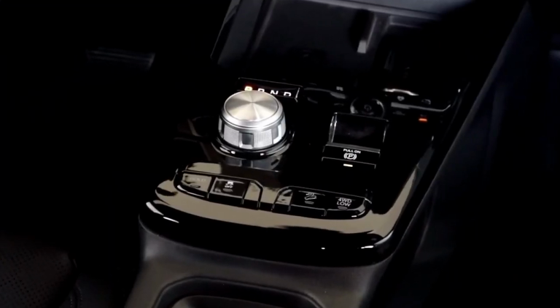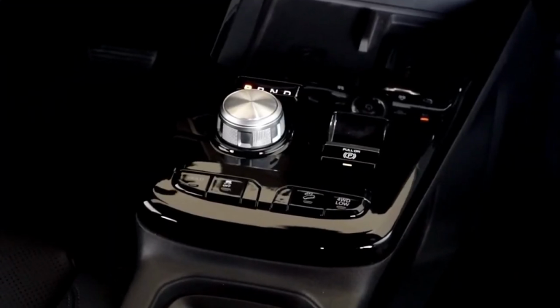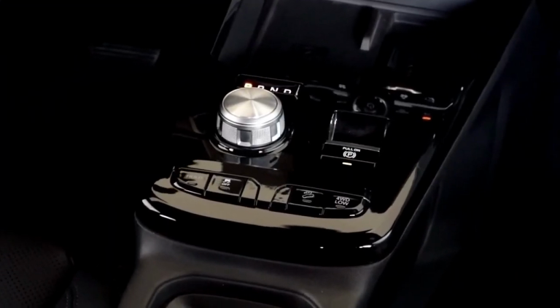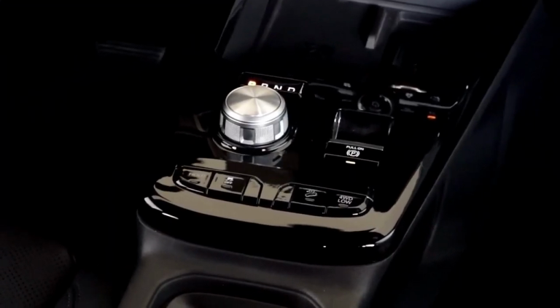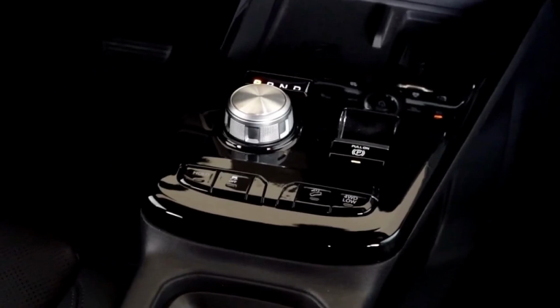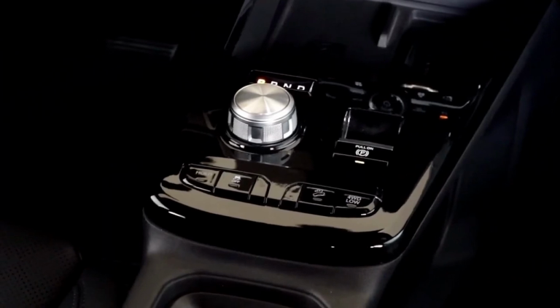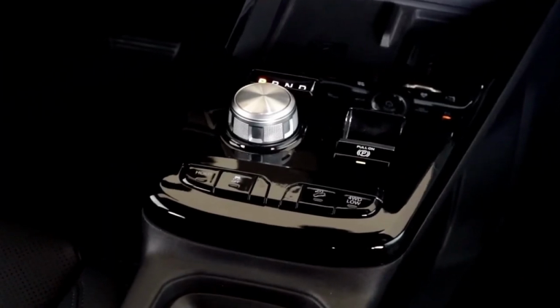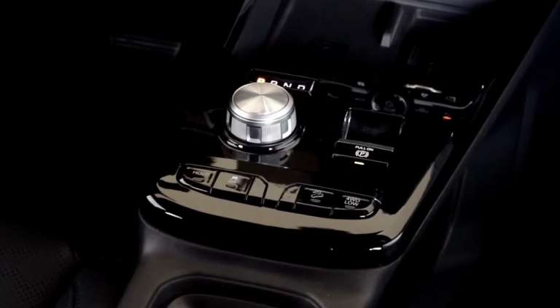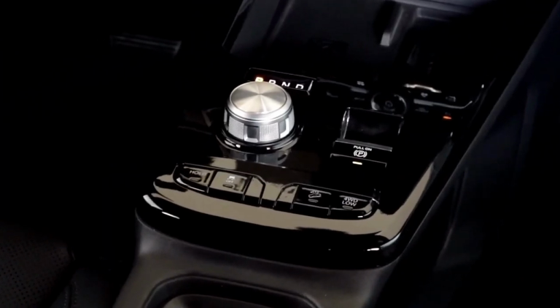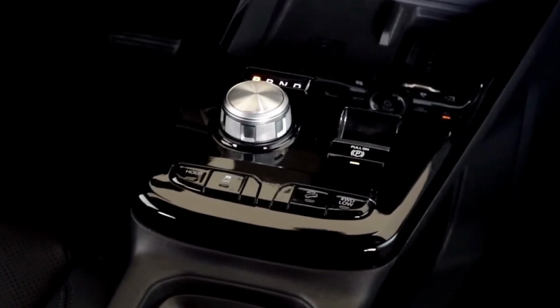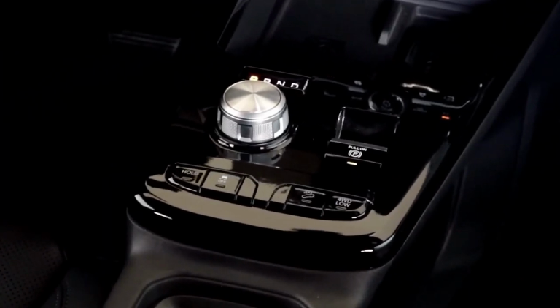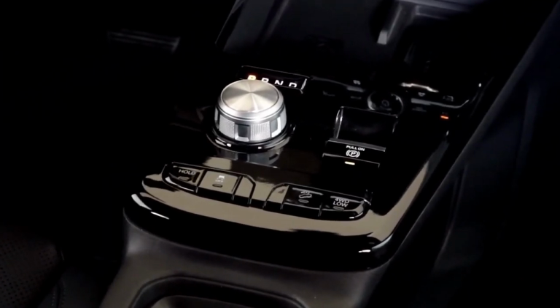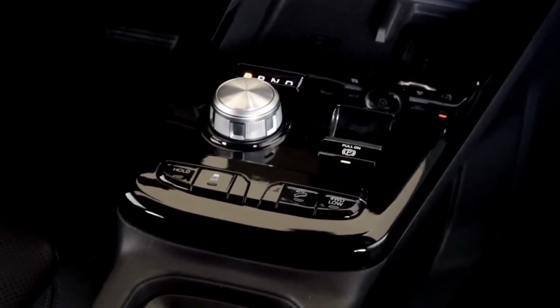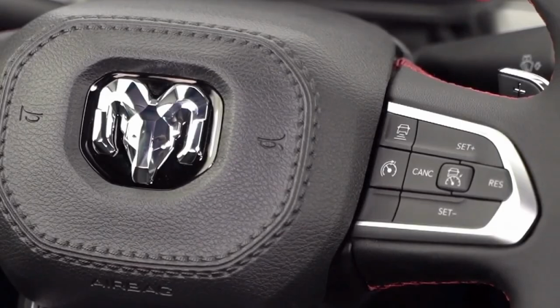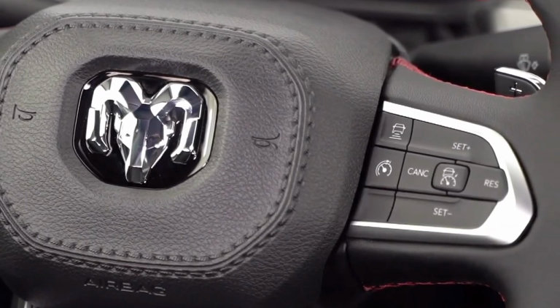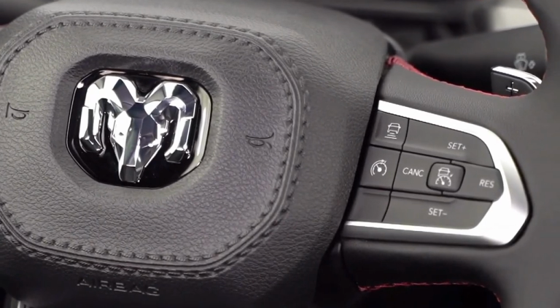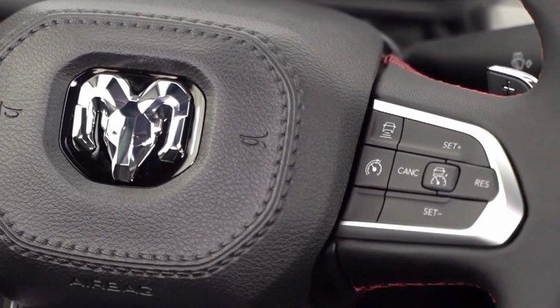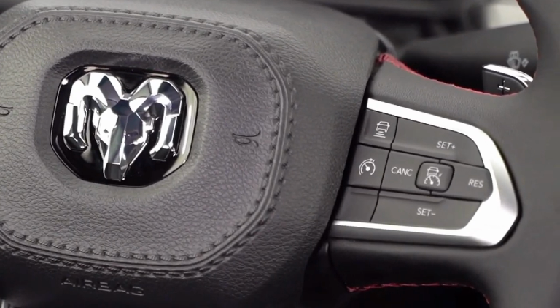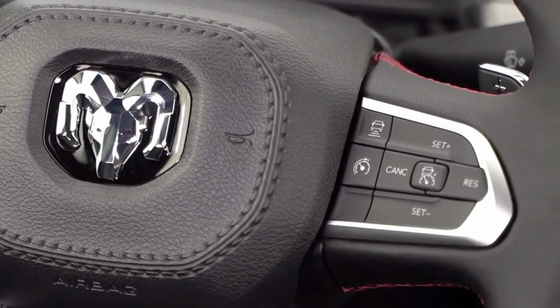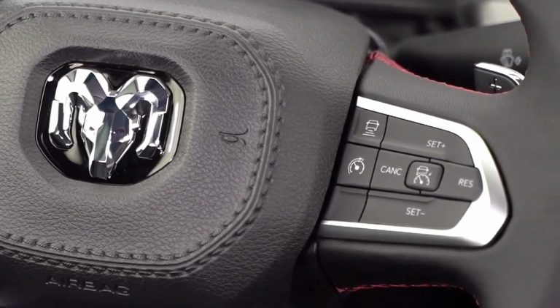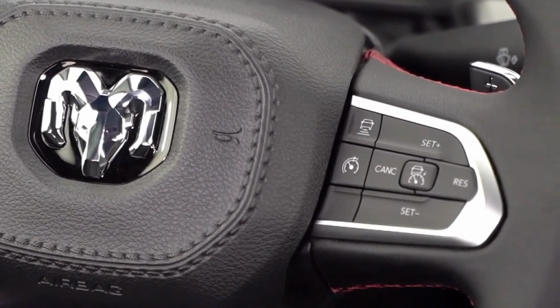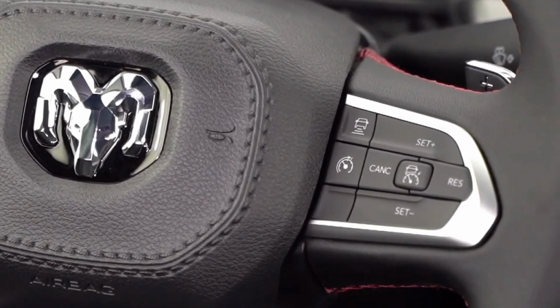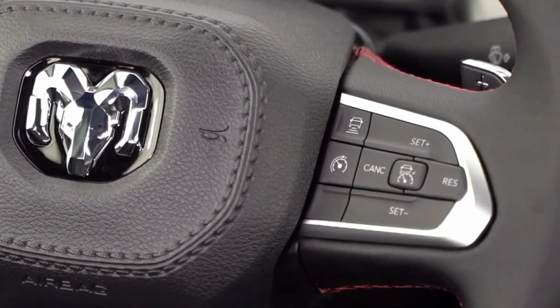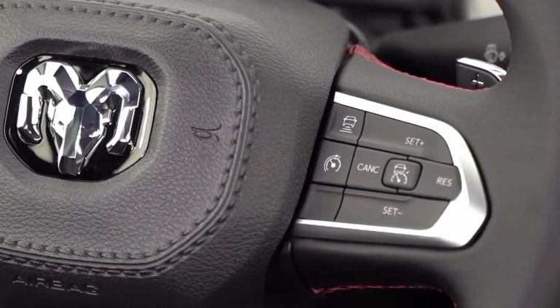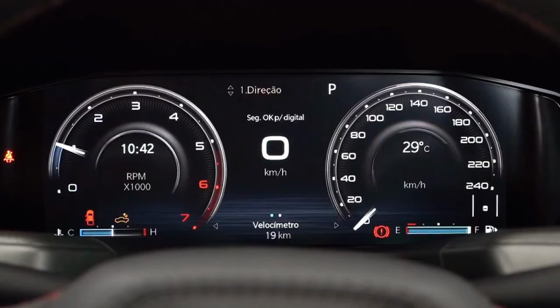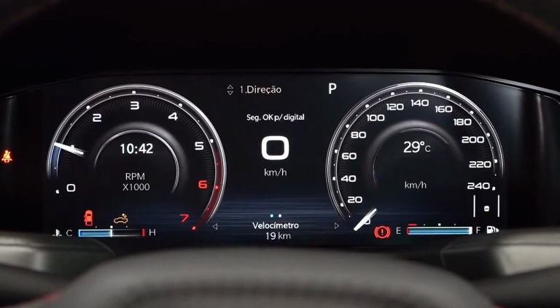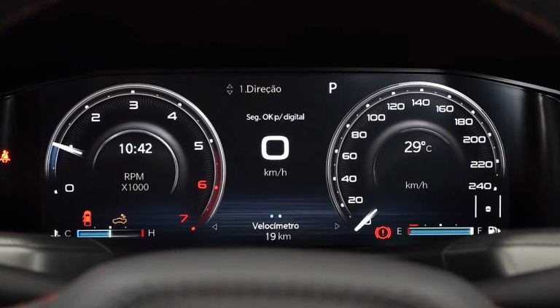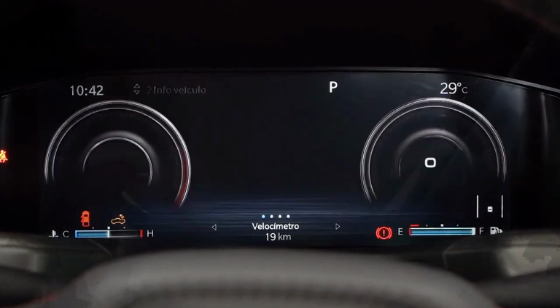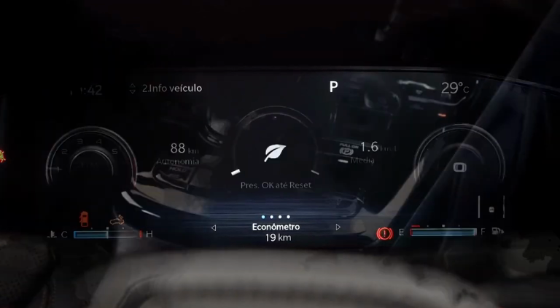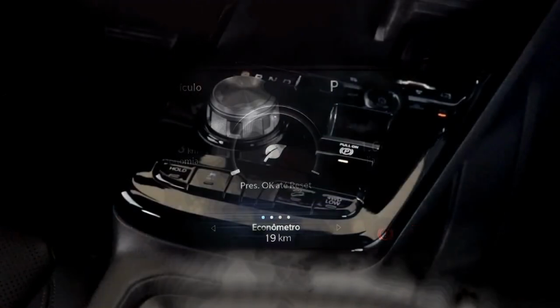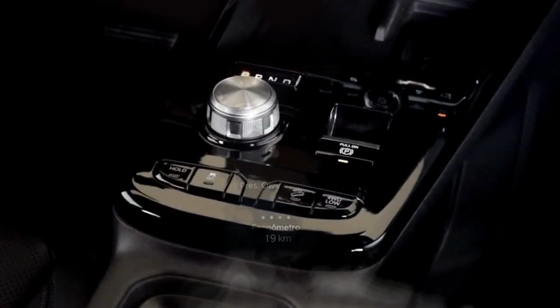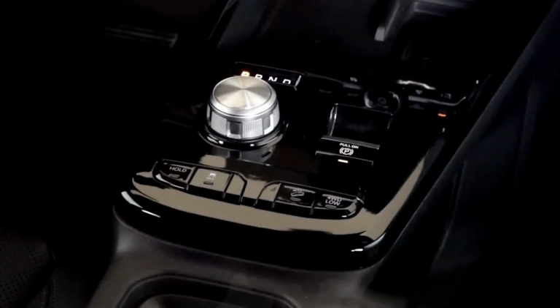All Rampage models also get a 10.3-inch digital instrument cluster as standard equipment. The interior of the Ram 2024 Rampage pickup for South America looks impressive.